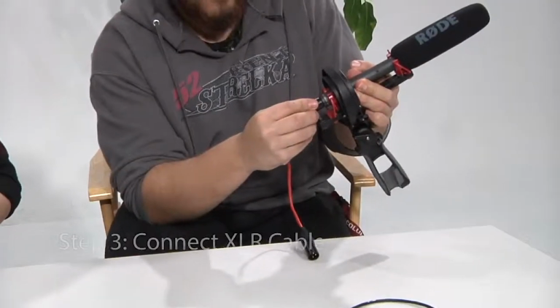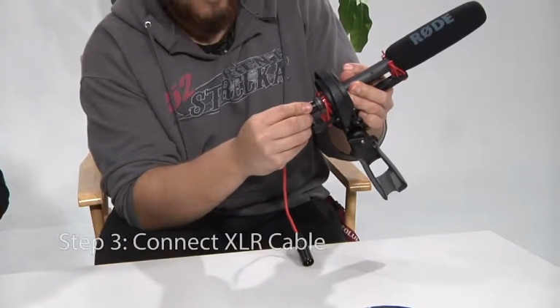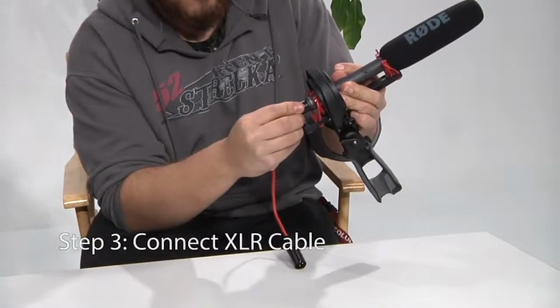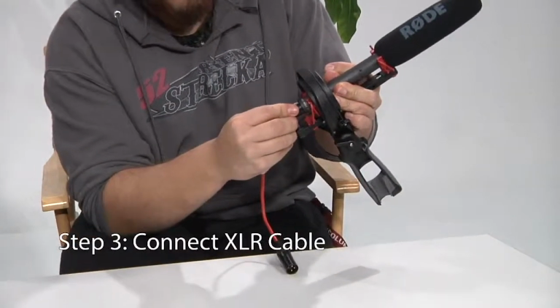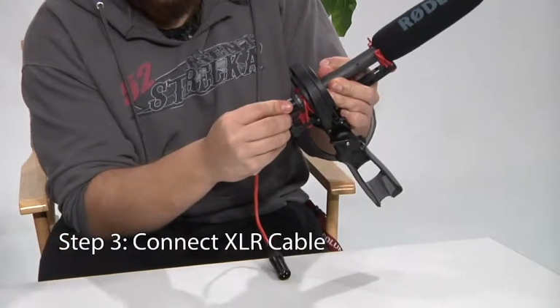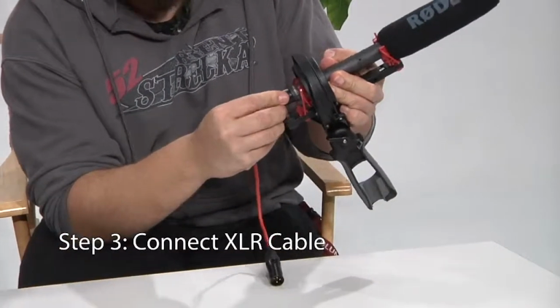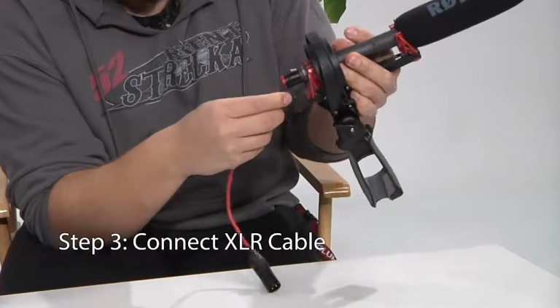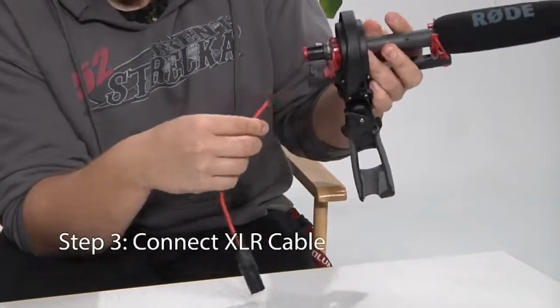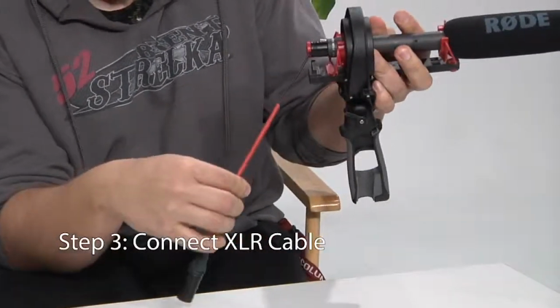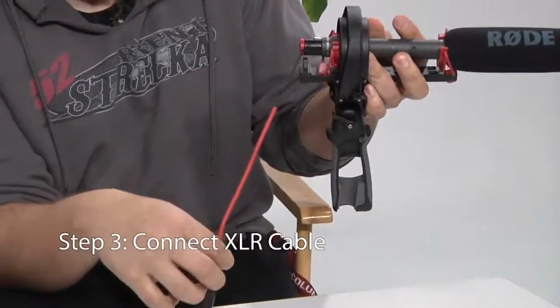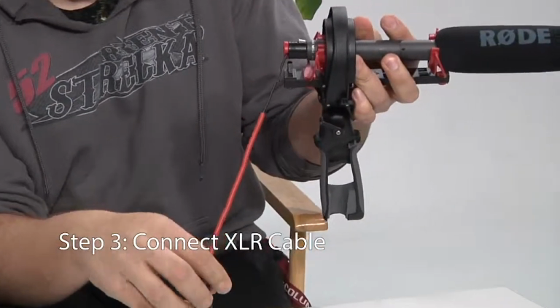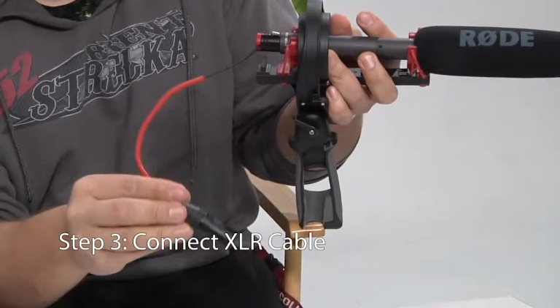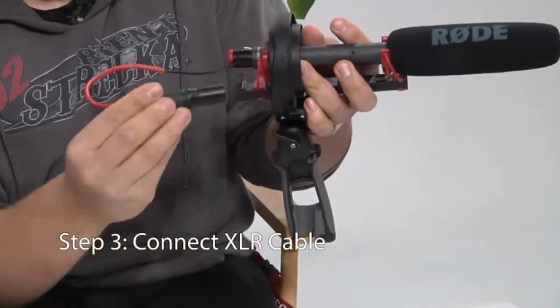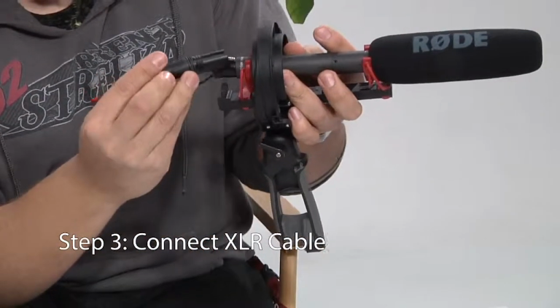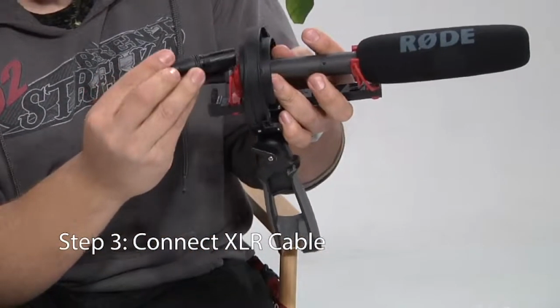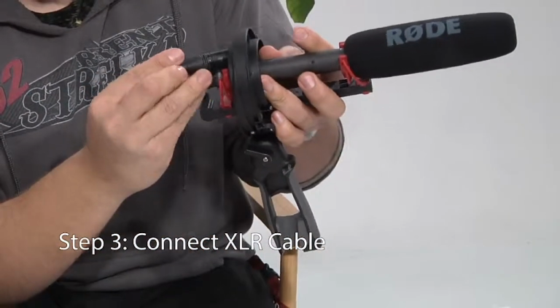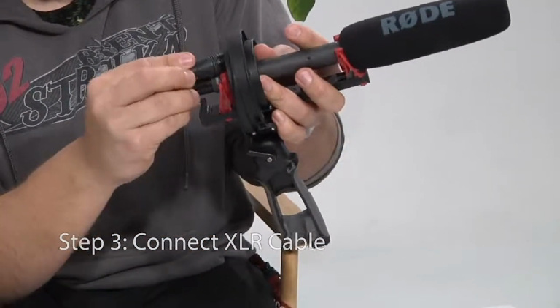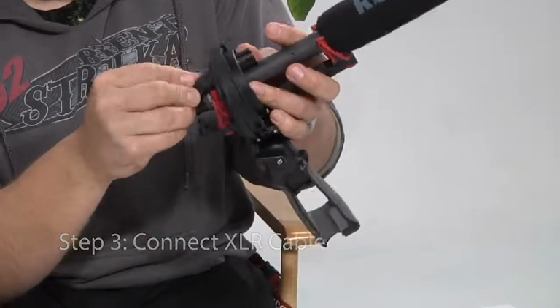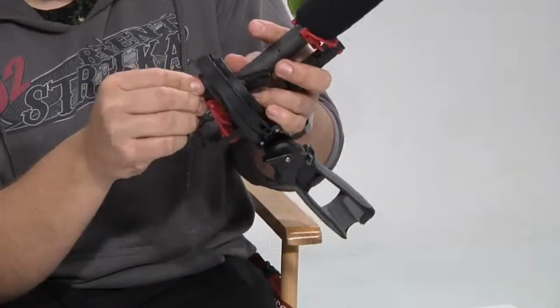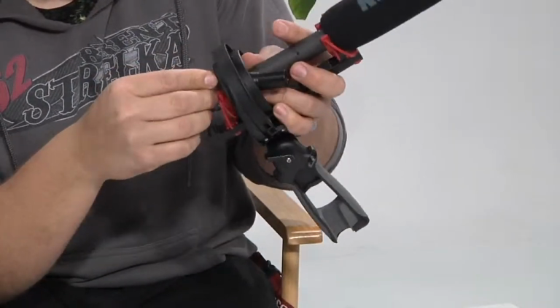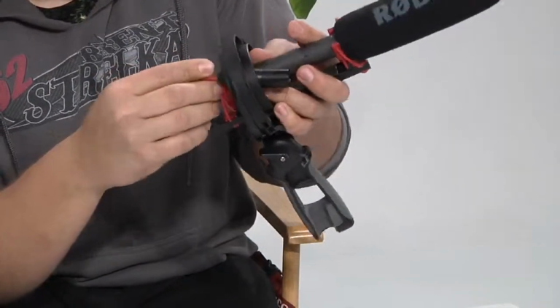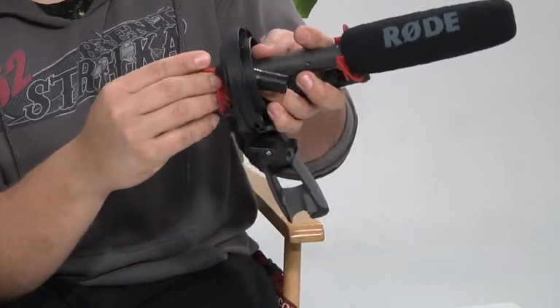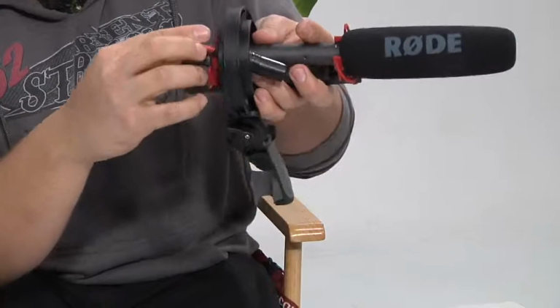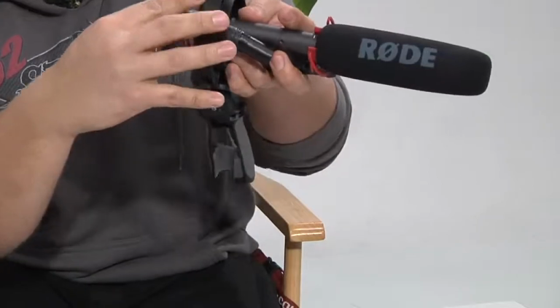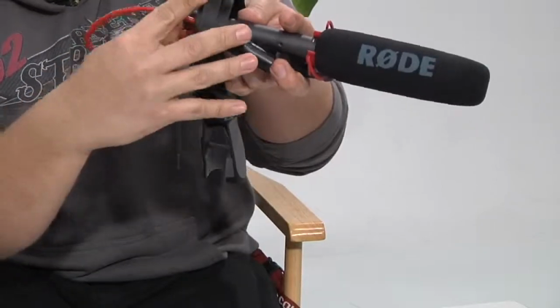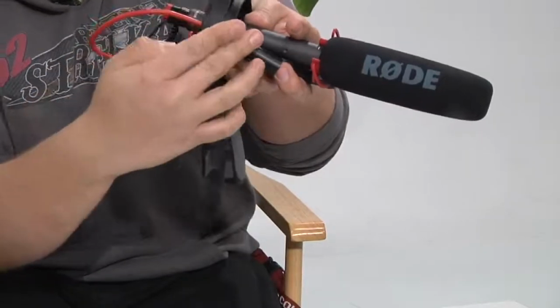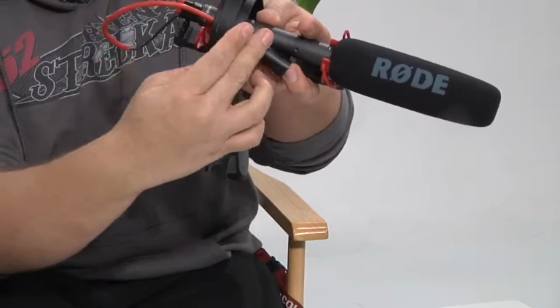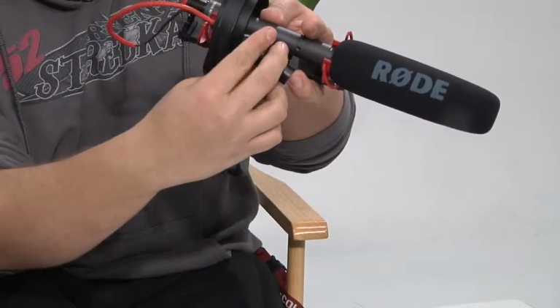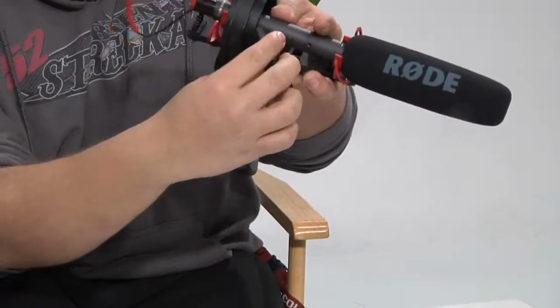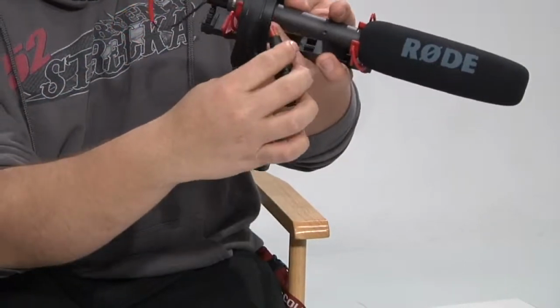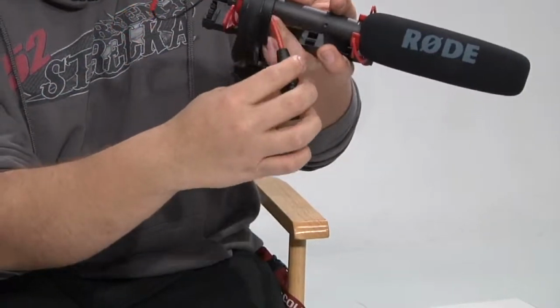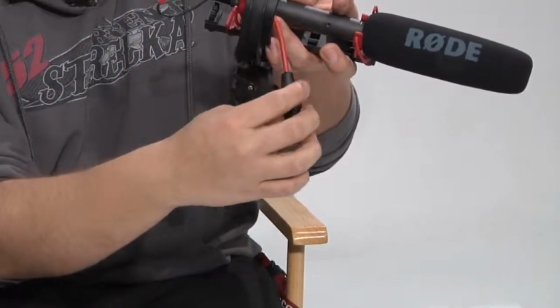Step 3: Place the XLR adapter onto the end of the microphone through the shock mount.